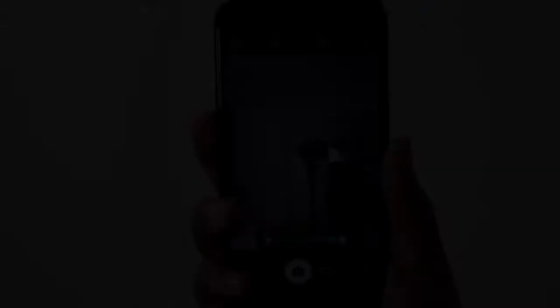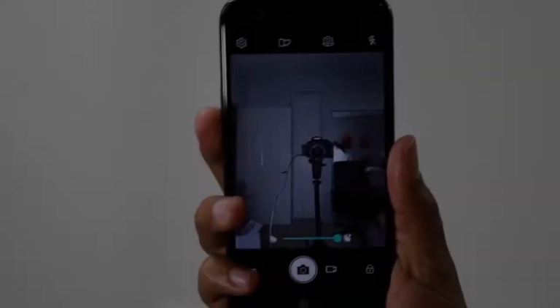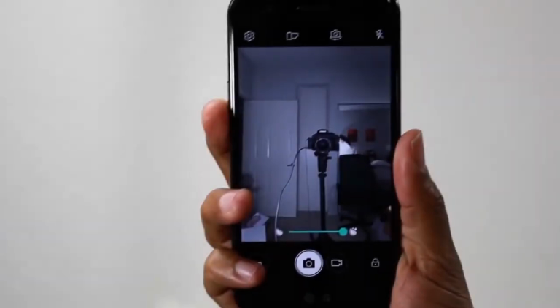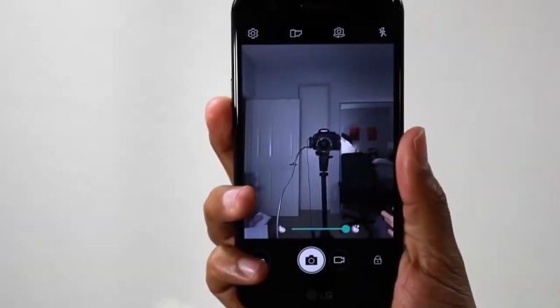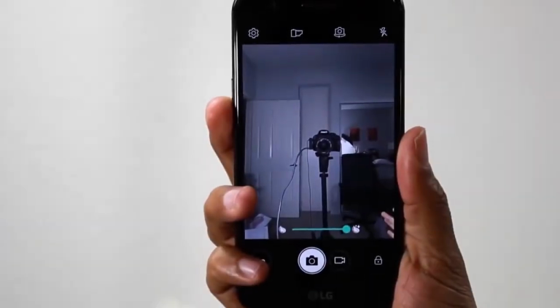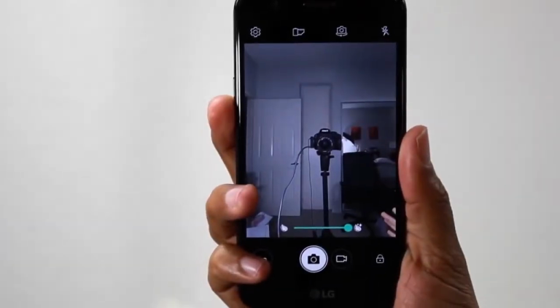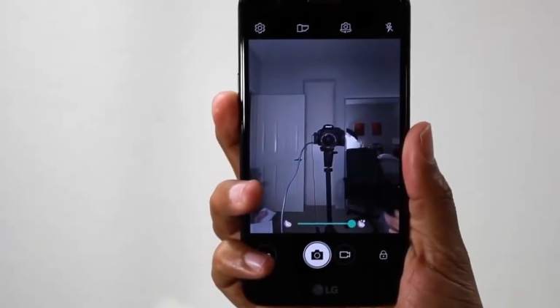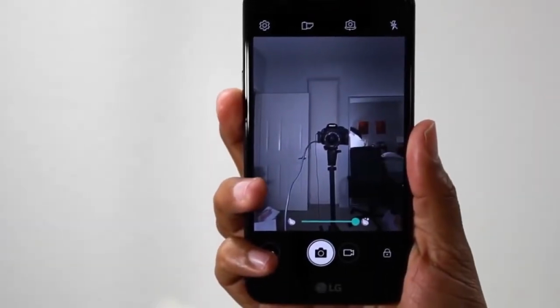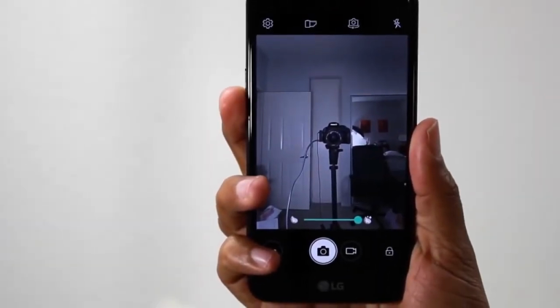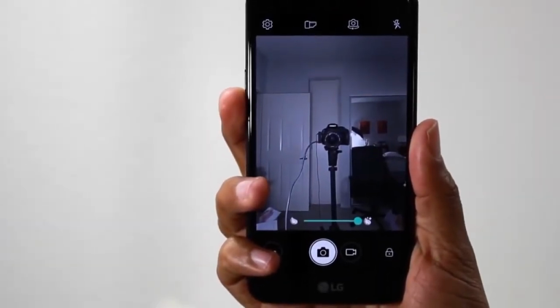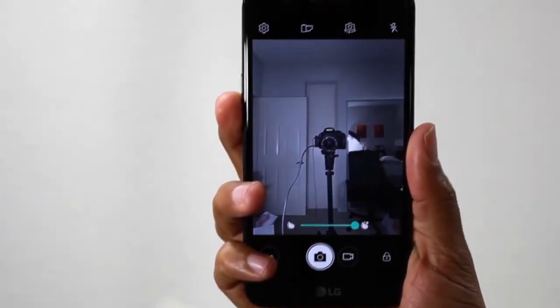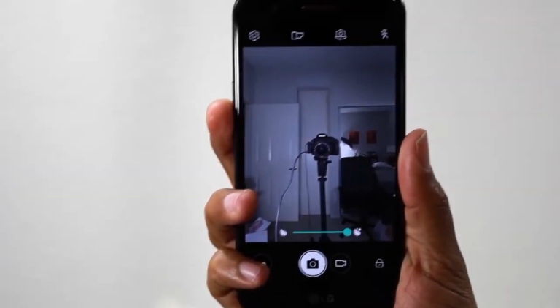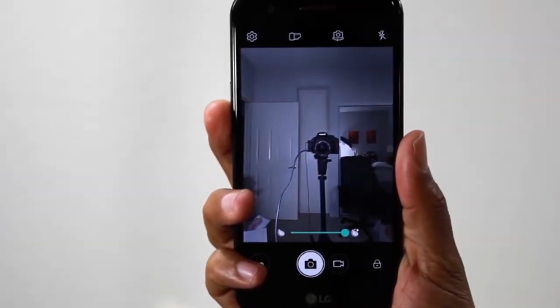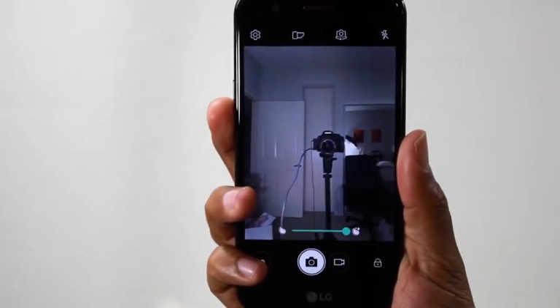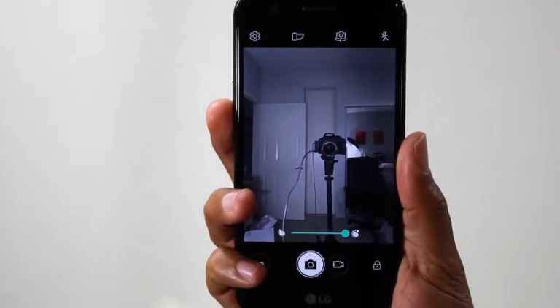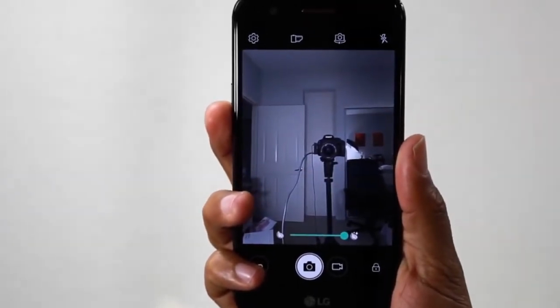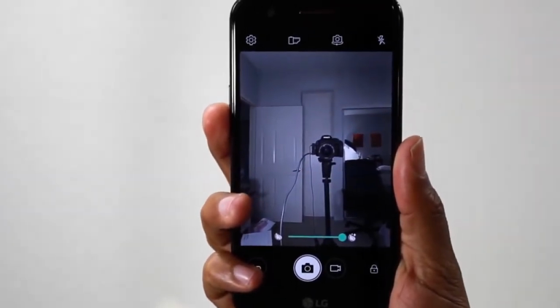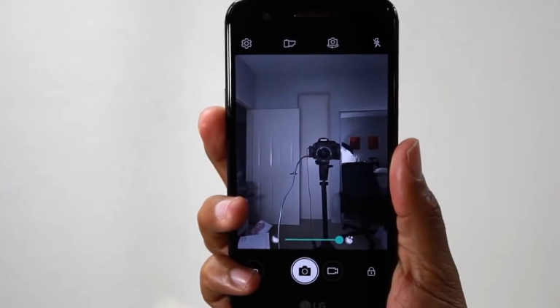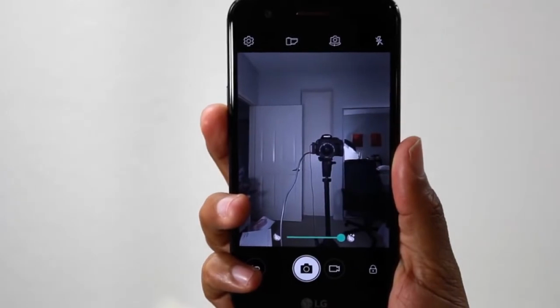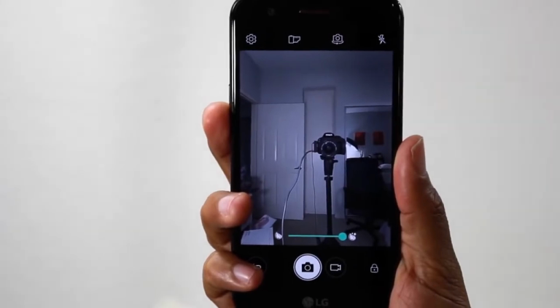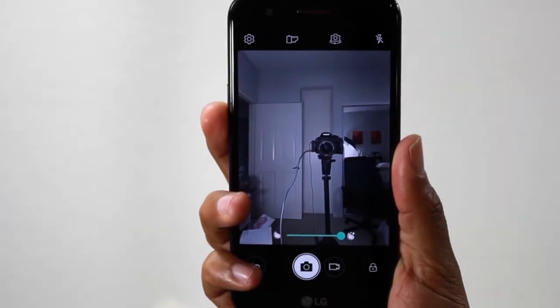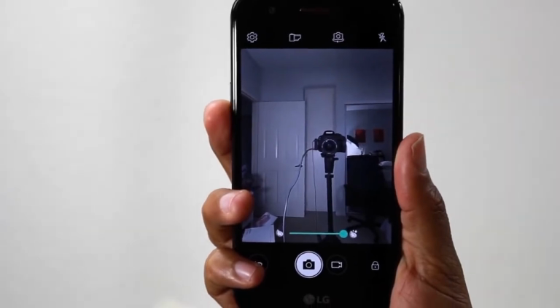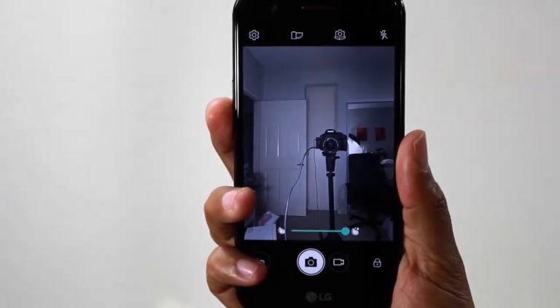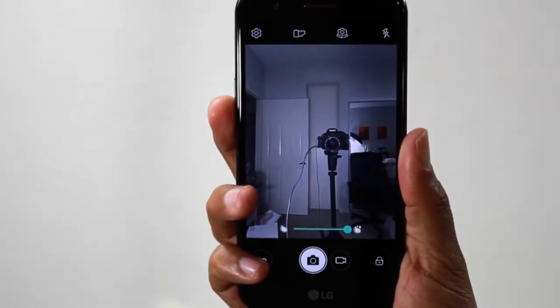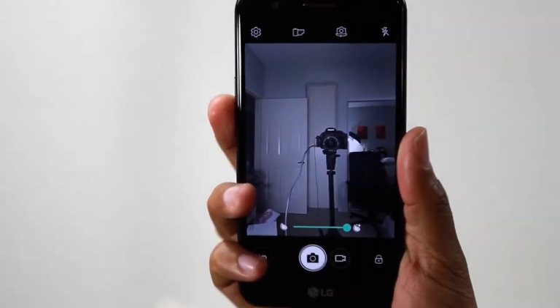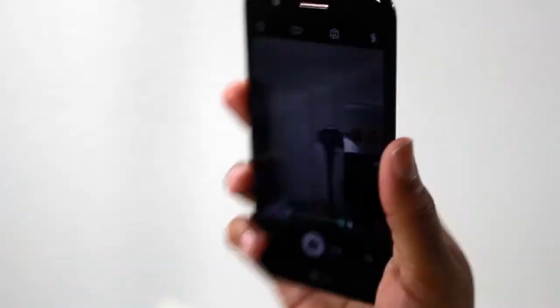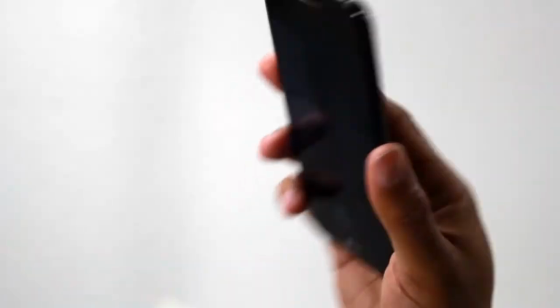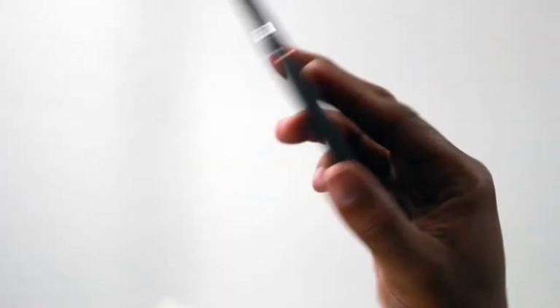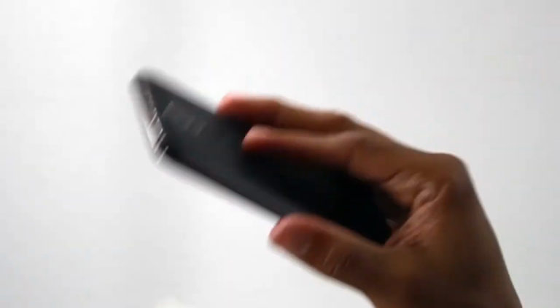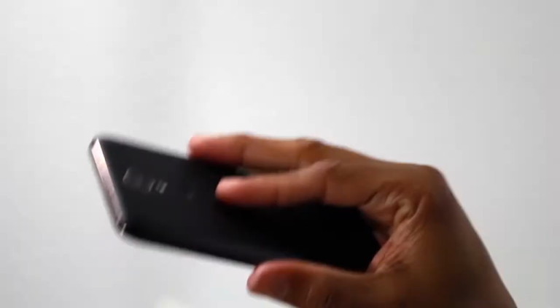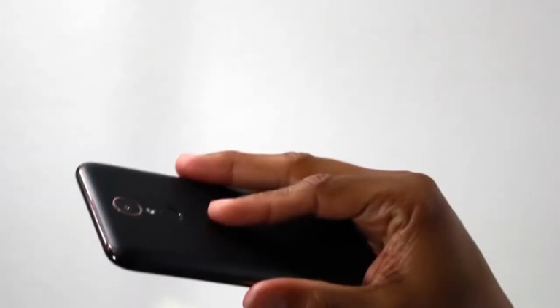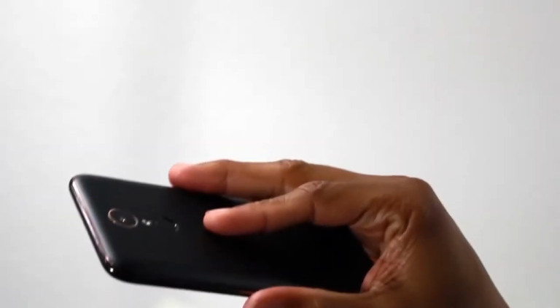On the back of the phone, you'll find a 13-megapixel autofocus camera, a flash, and a fast fingerprint sensor.